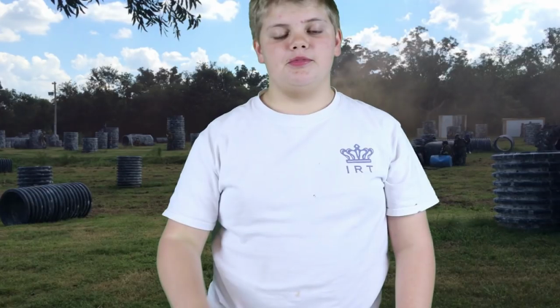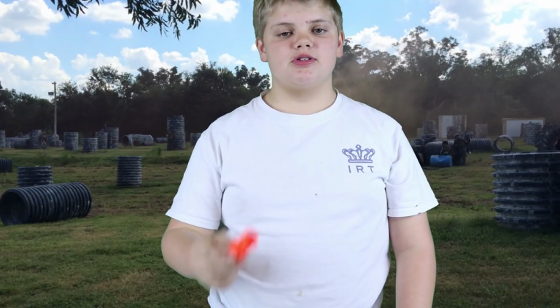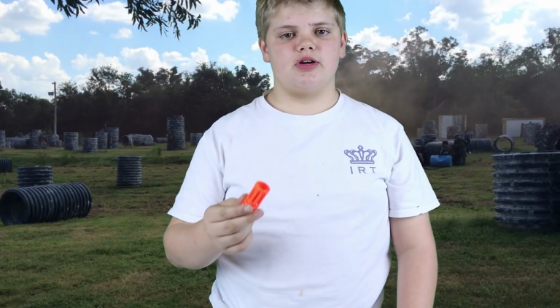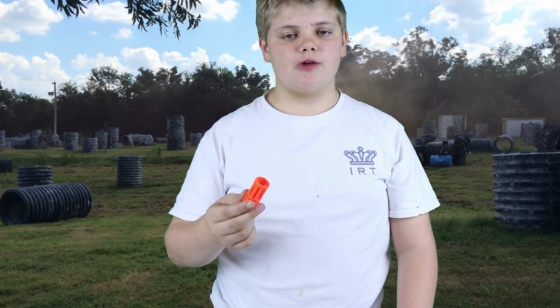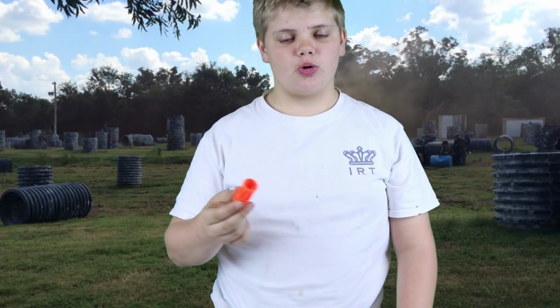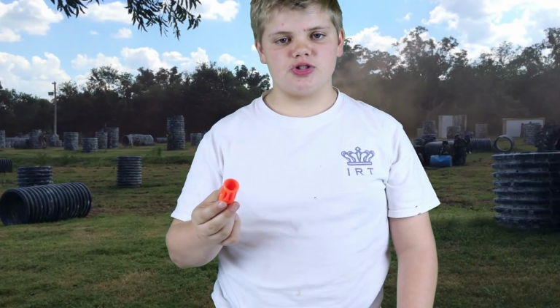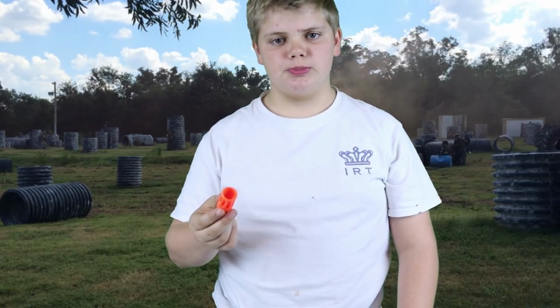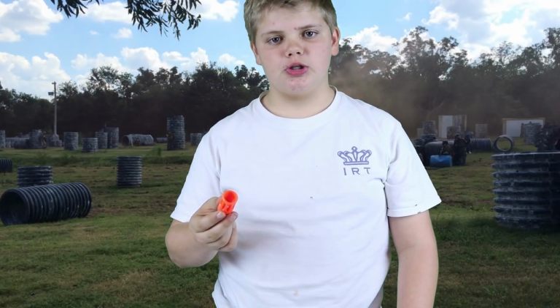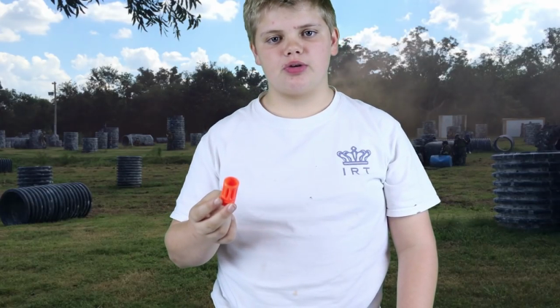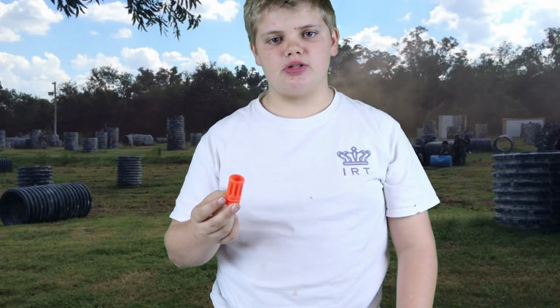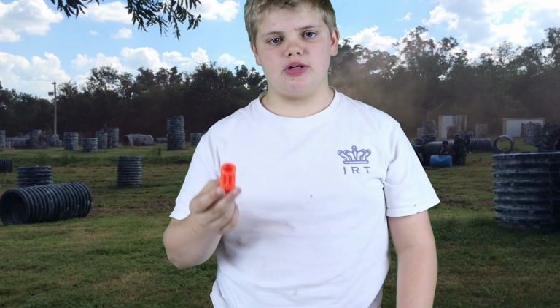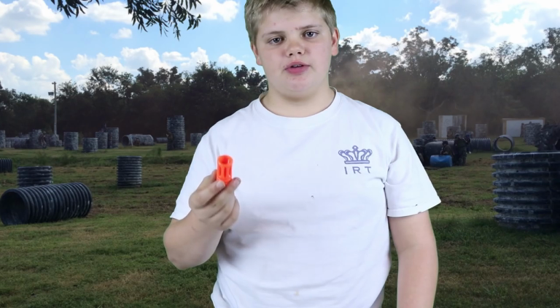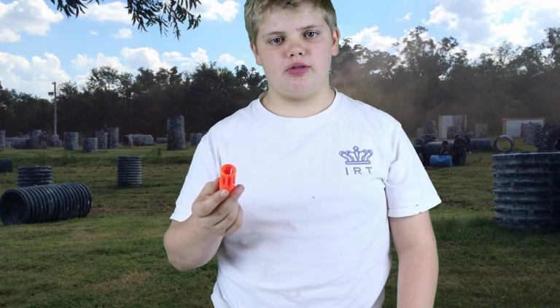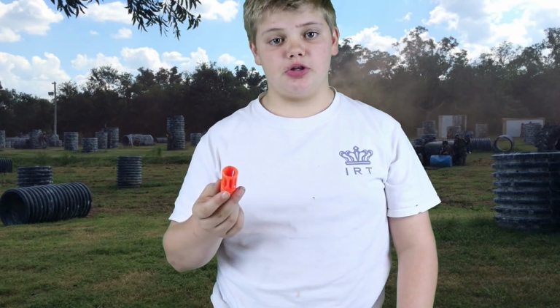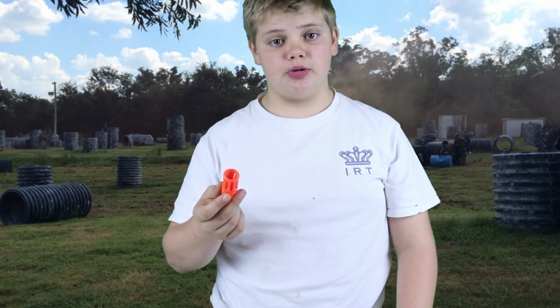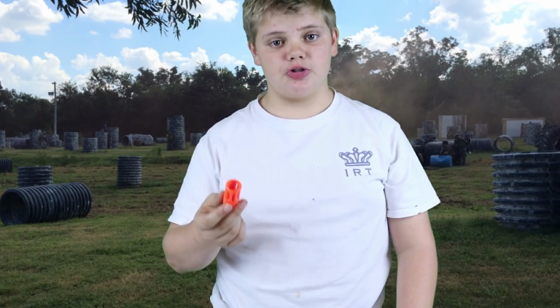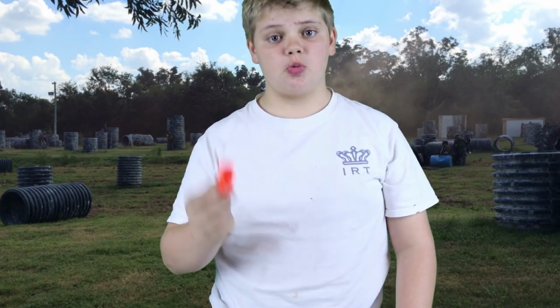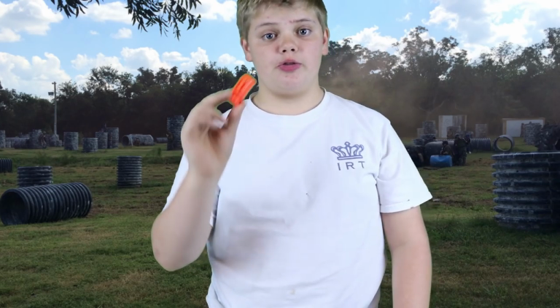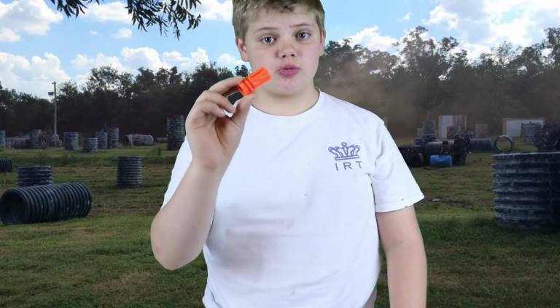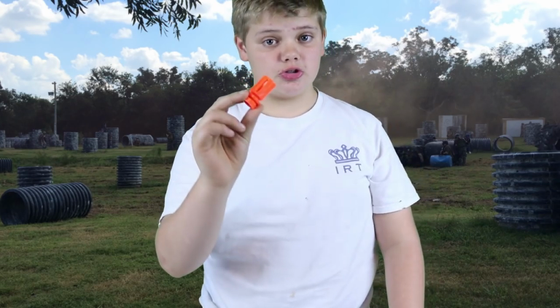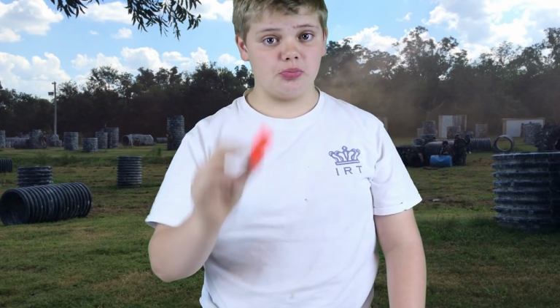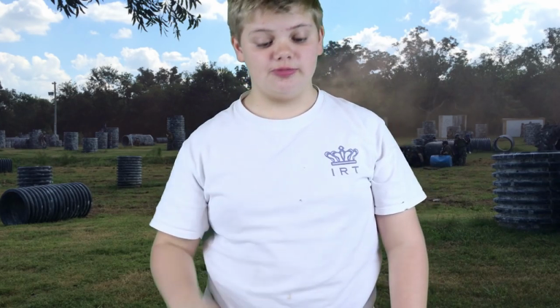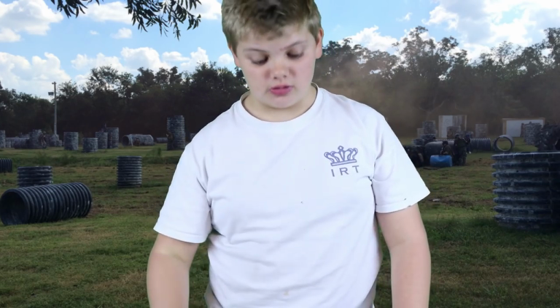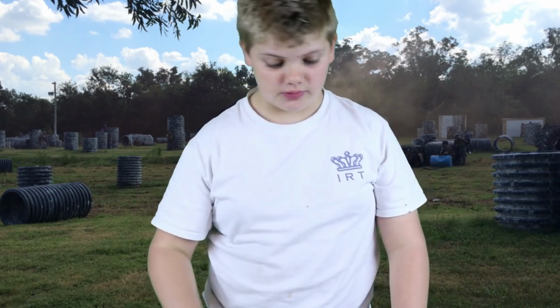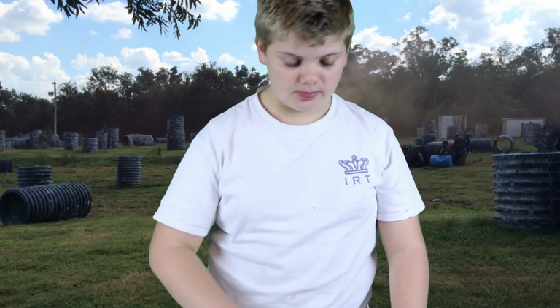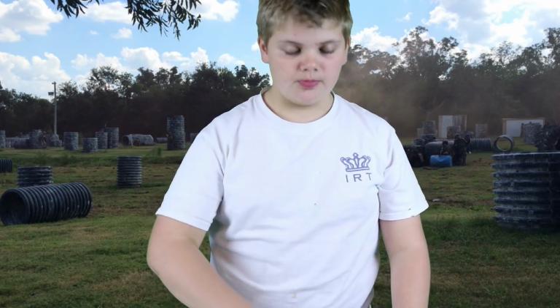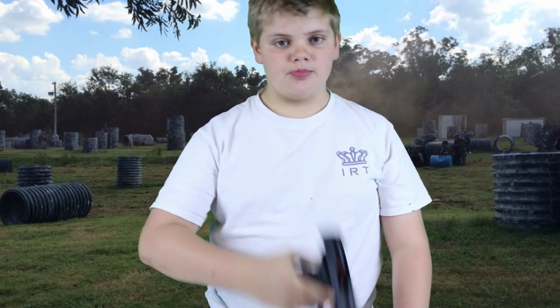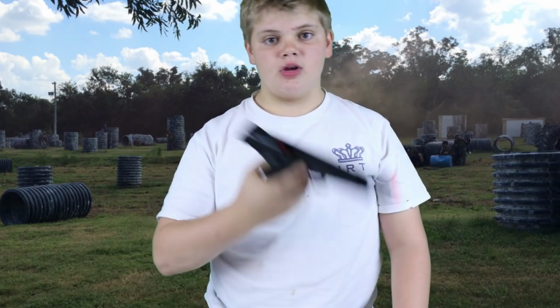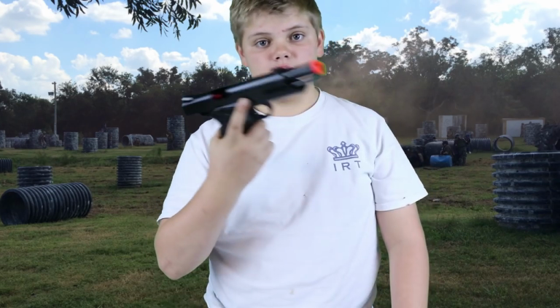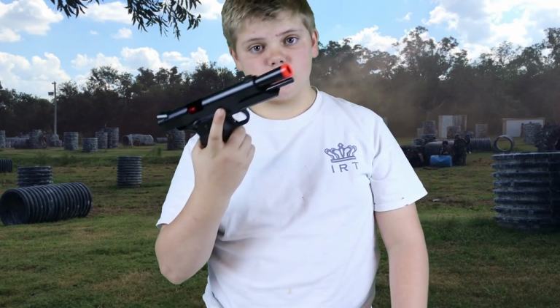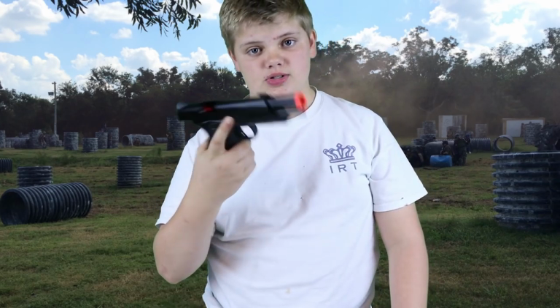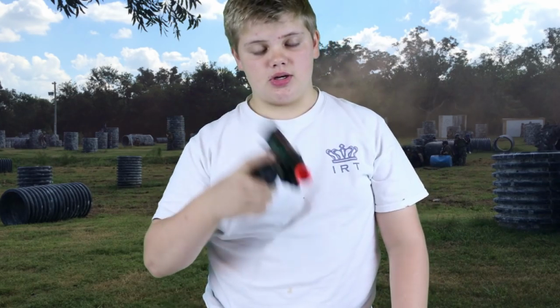This is an airsoft orange tip. You can find this on every gun that you can purchase. While this one is removable, this one is not.